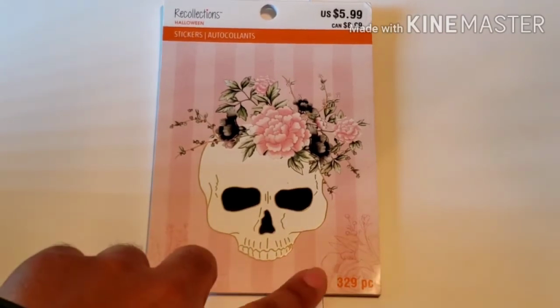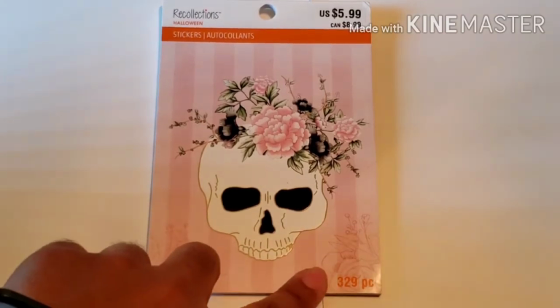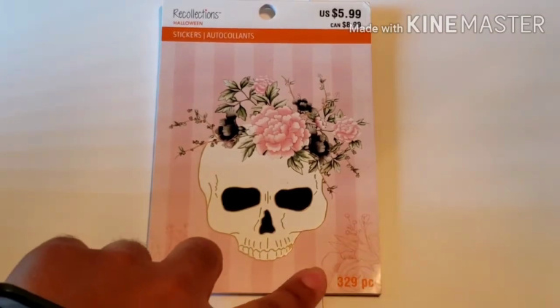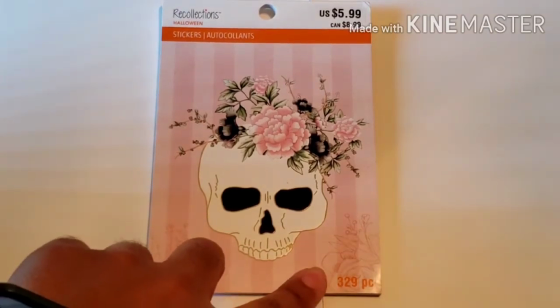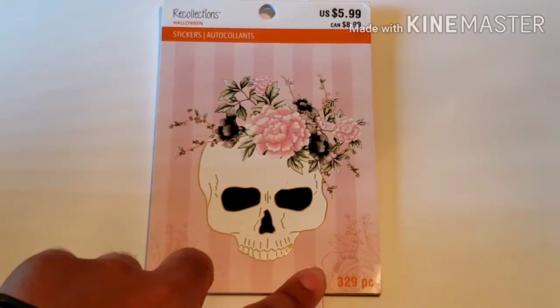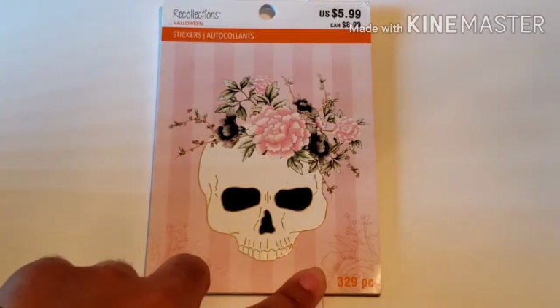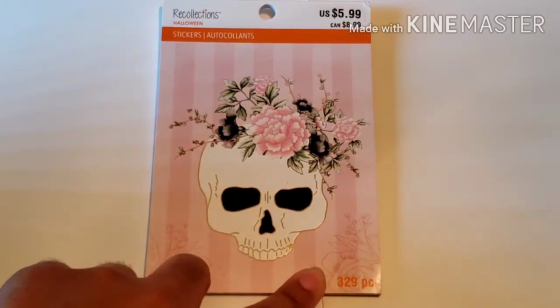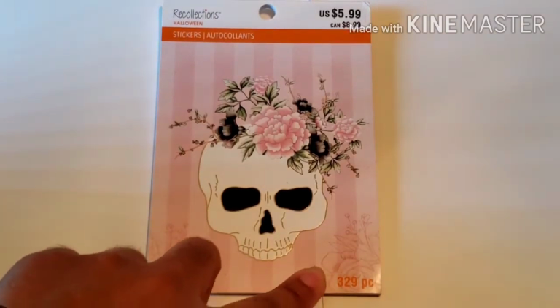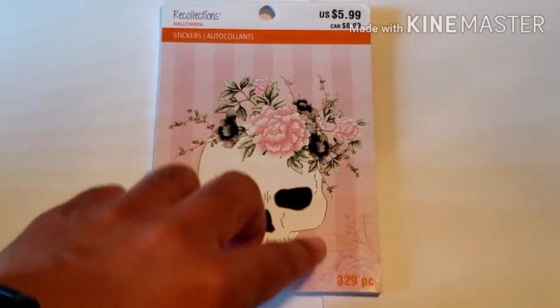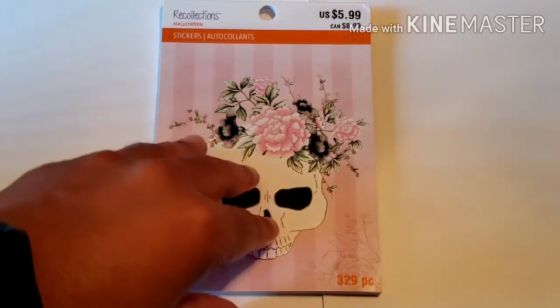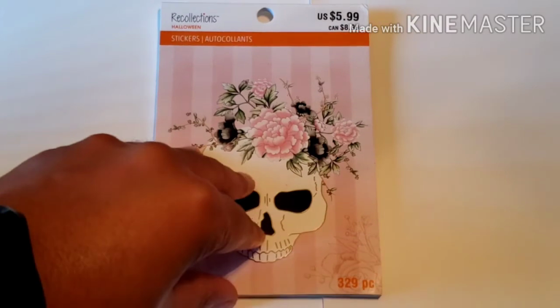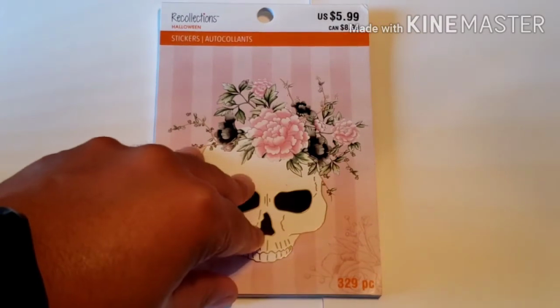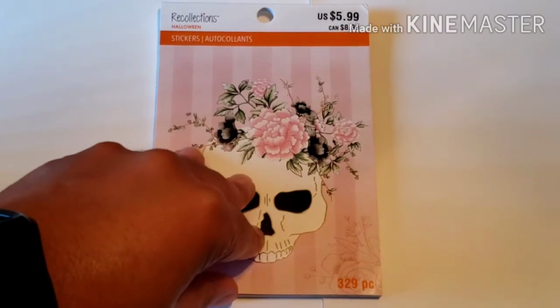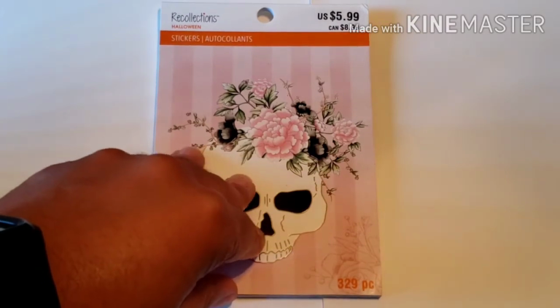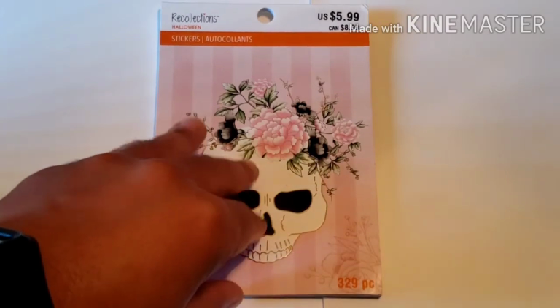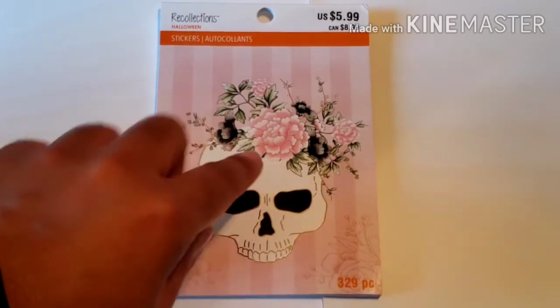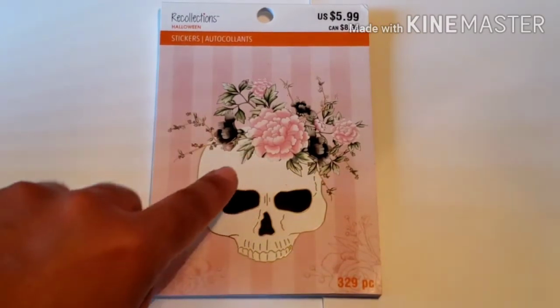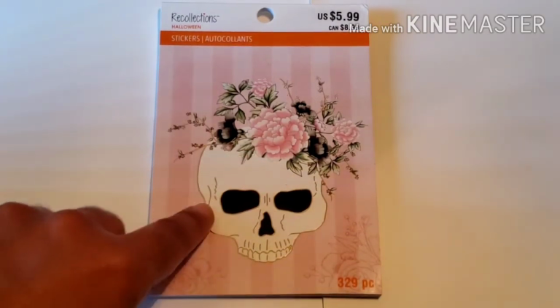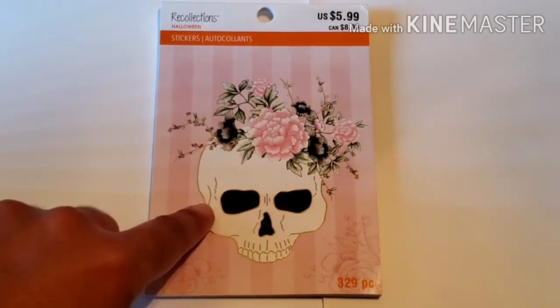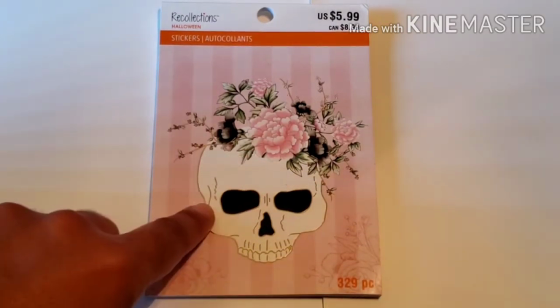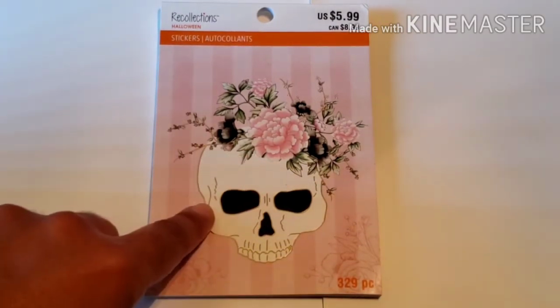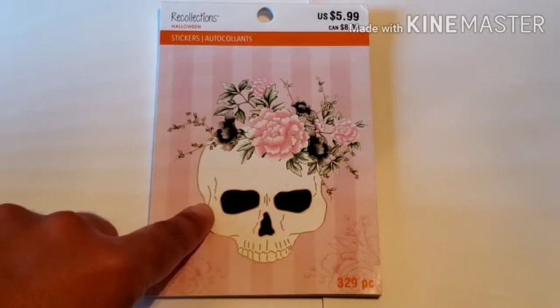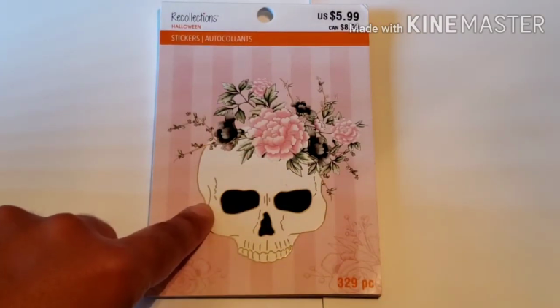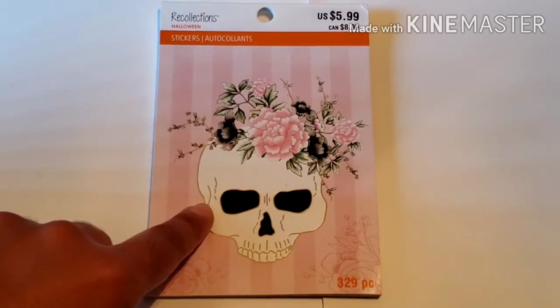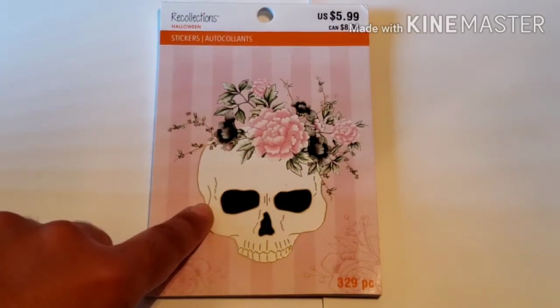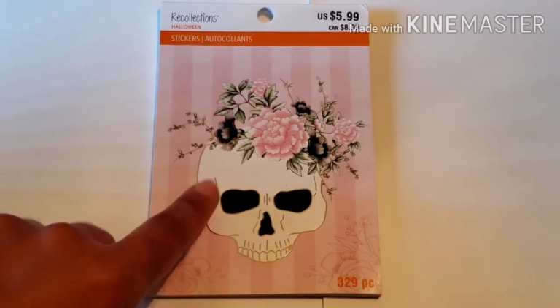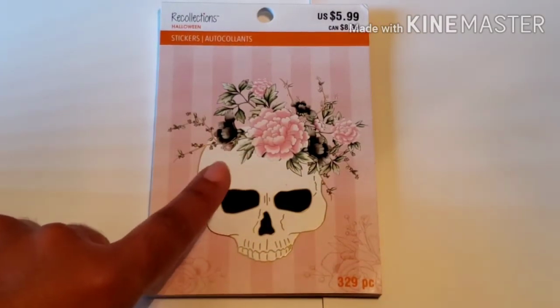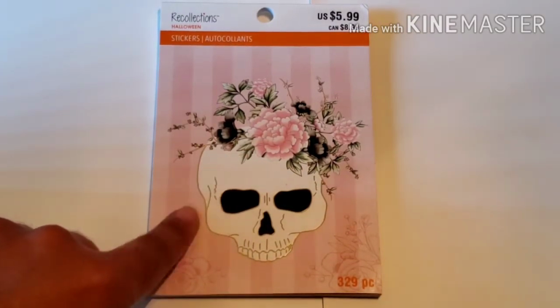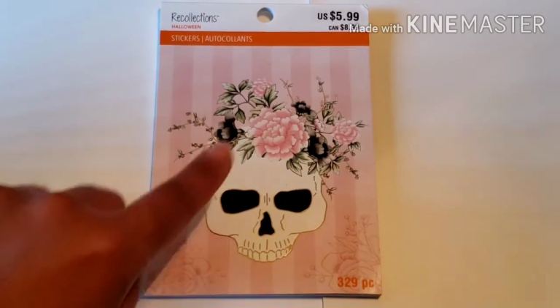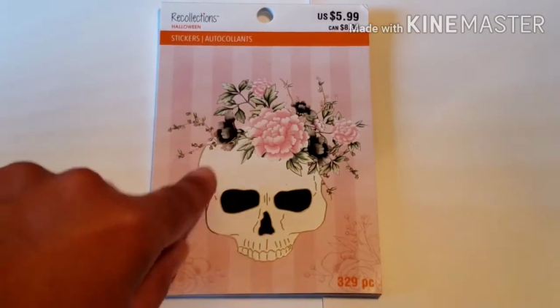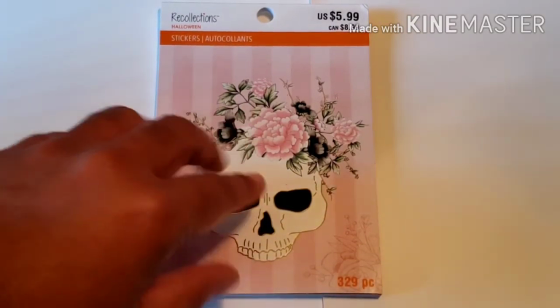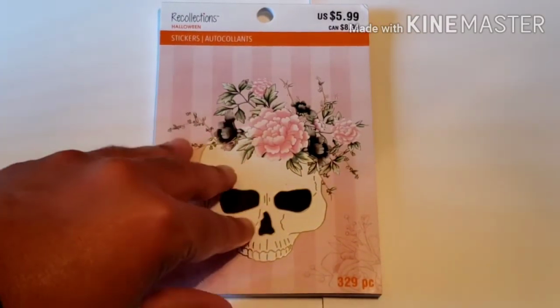There are 329 stickers inside. This is by Recollections and it is called Romantic Halloween.